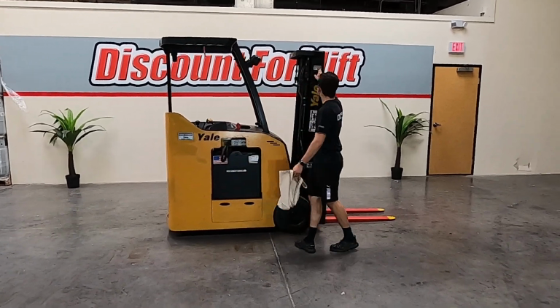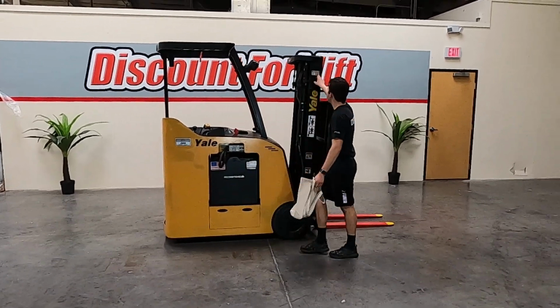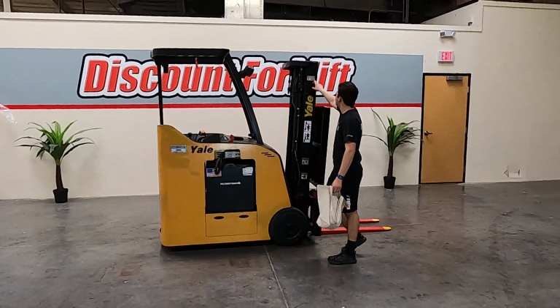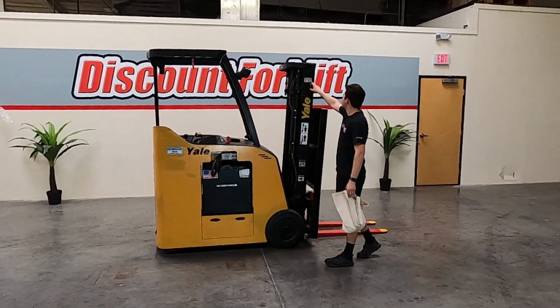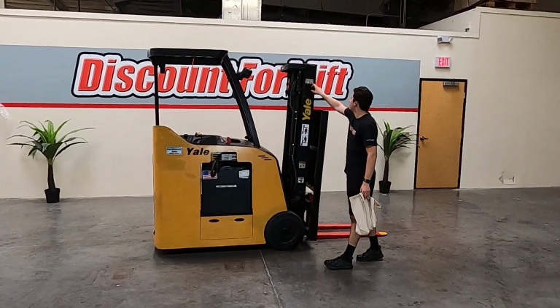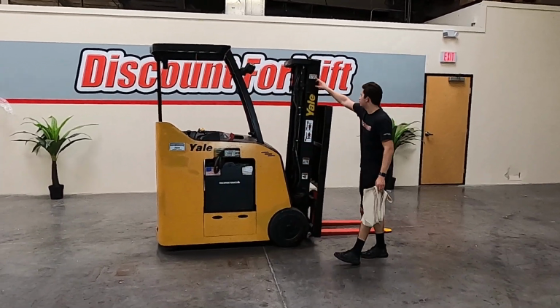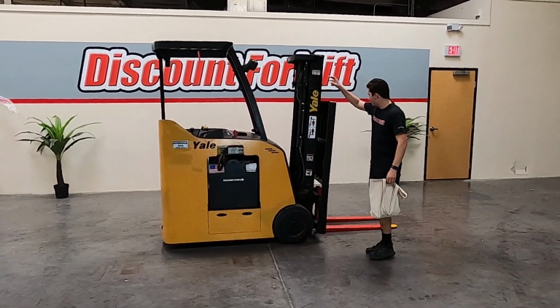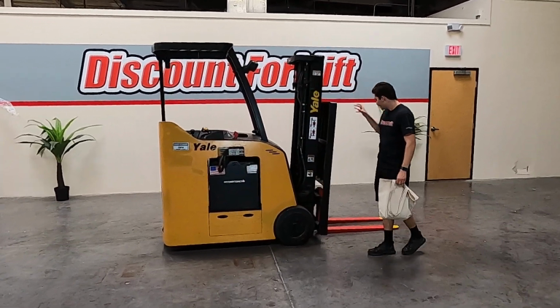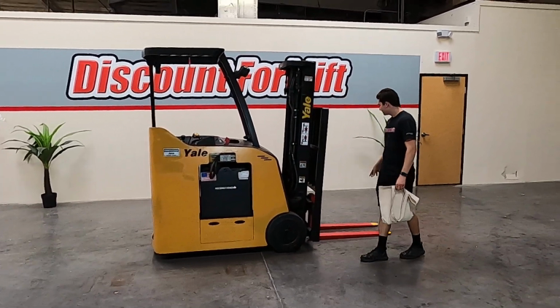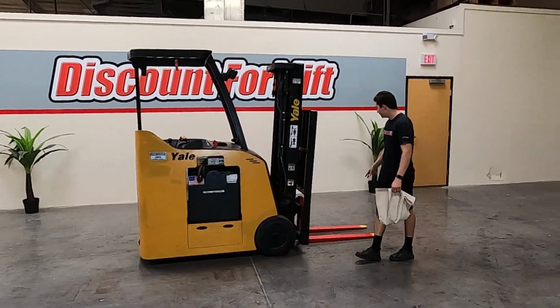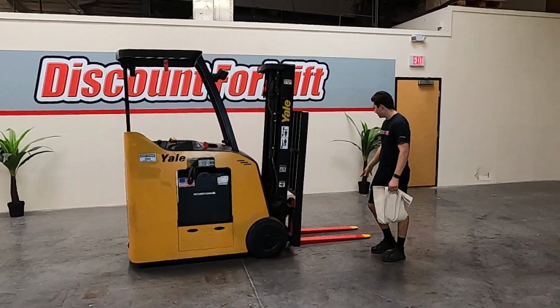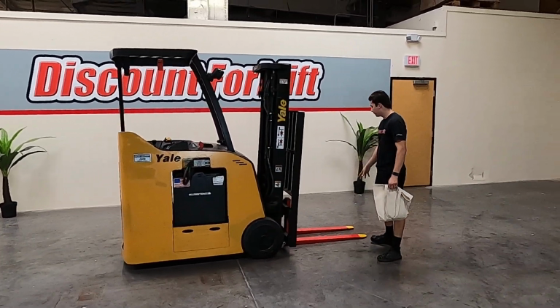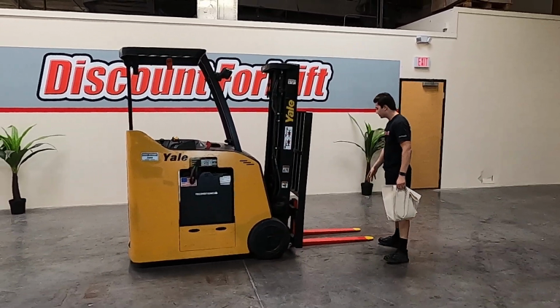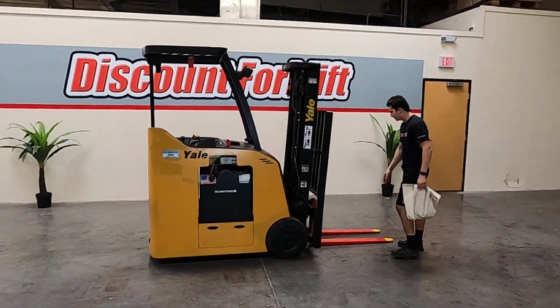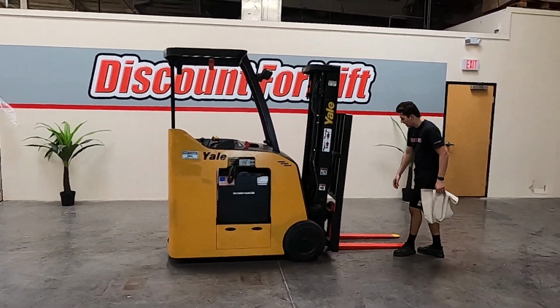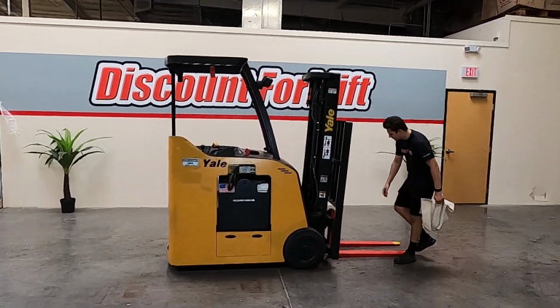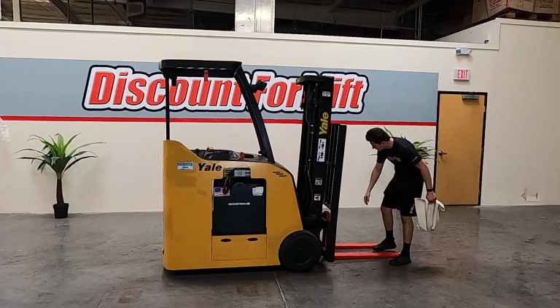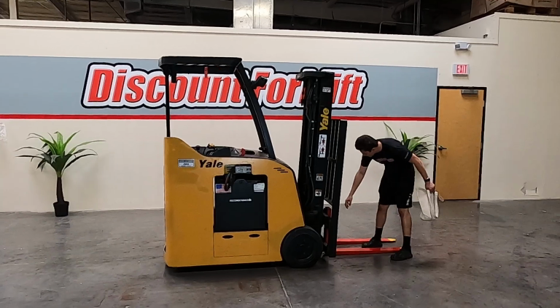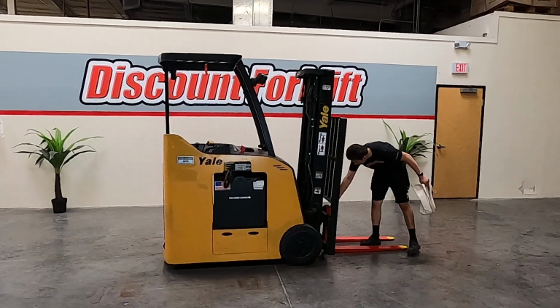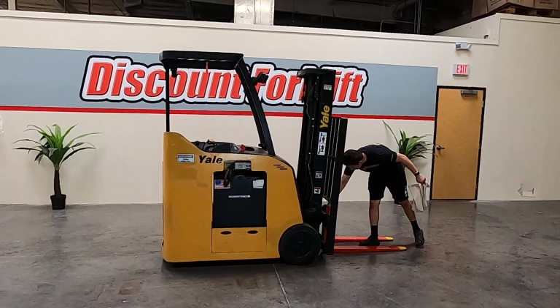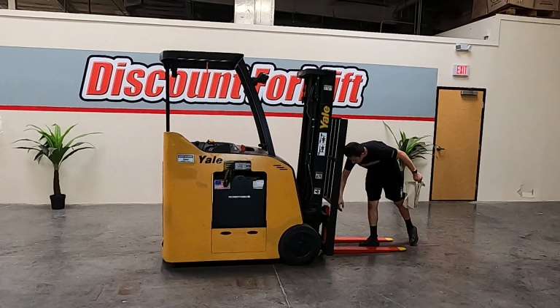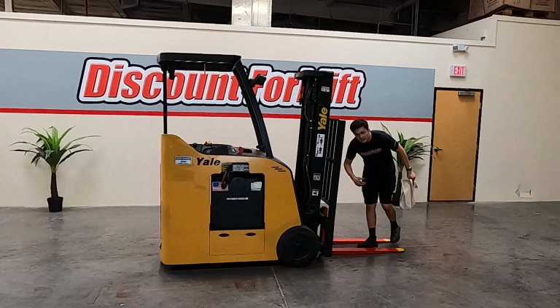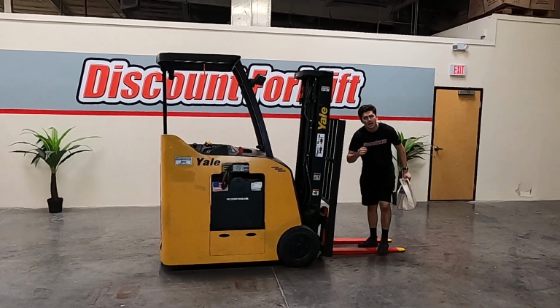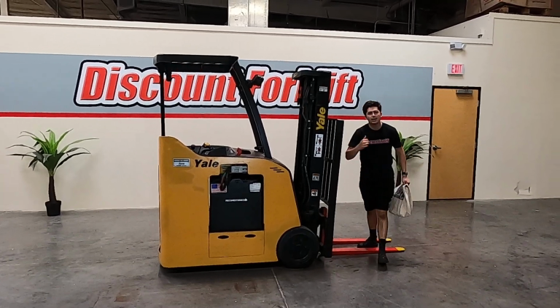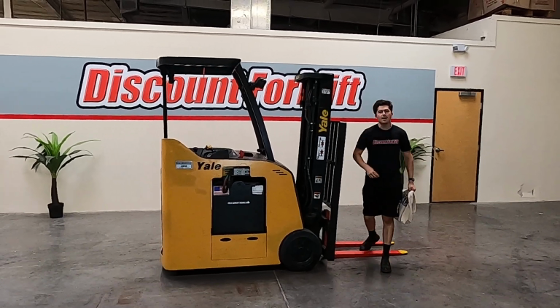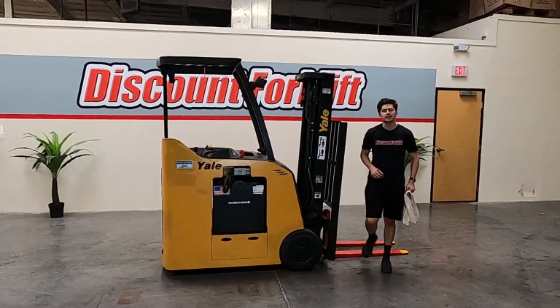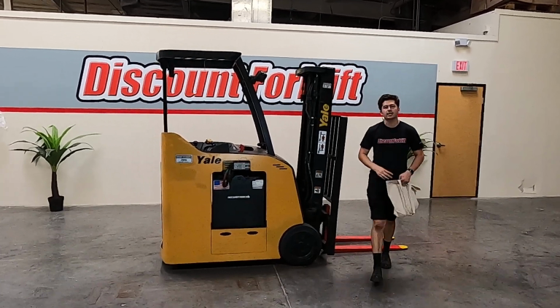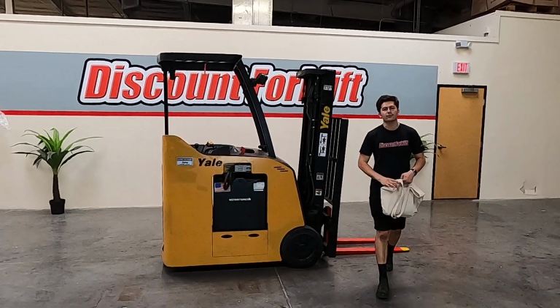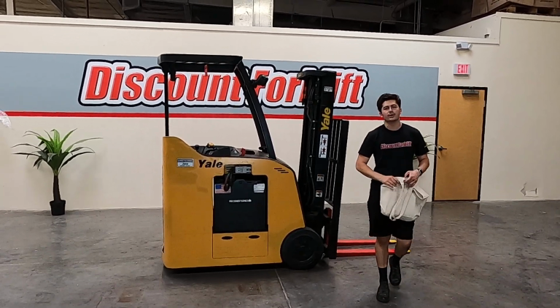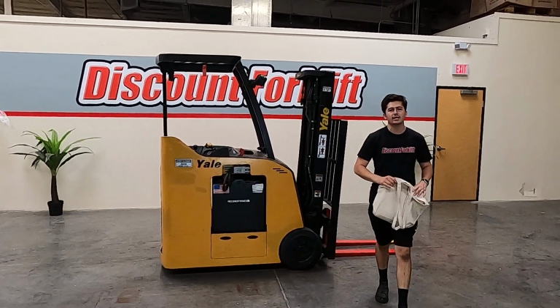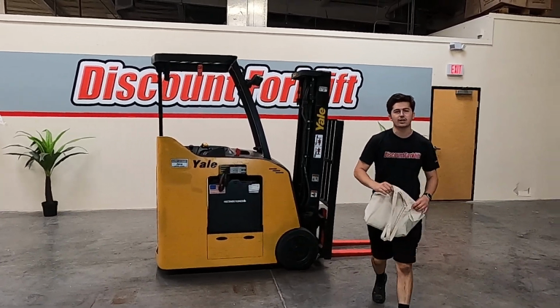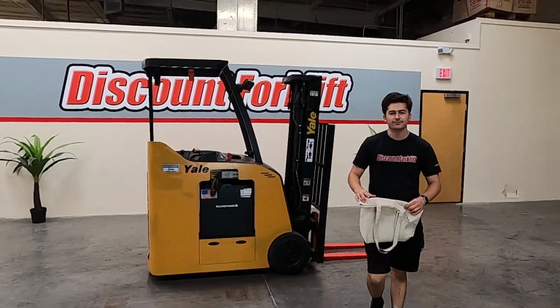It's recently been through our service shop. I'm going to hop in and take a quick test drive.